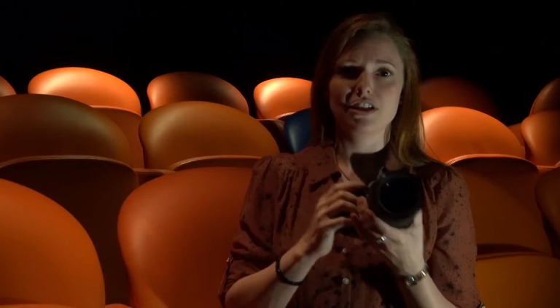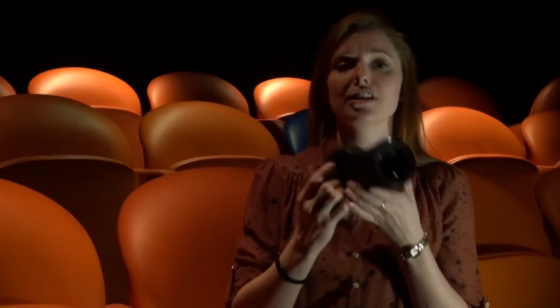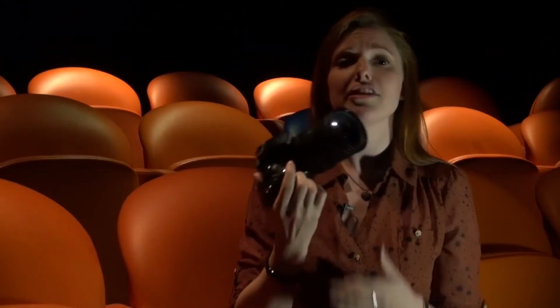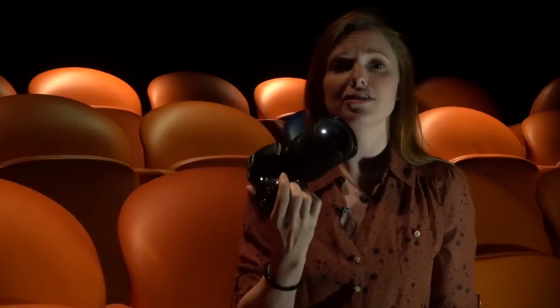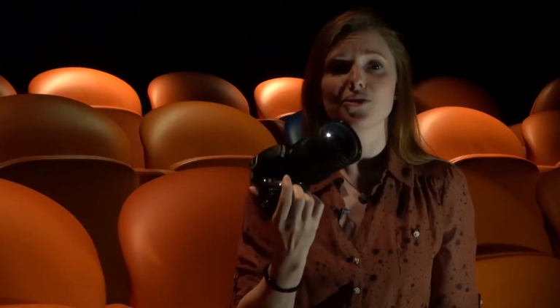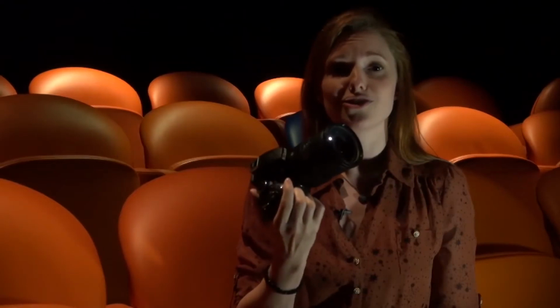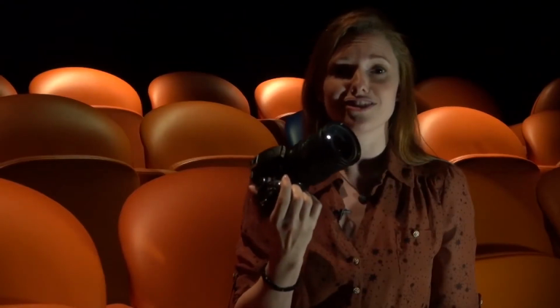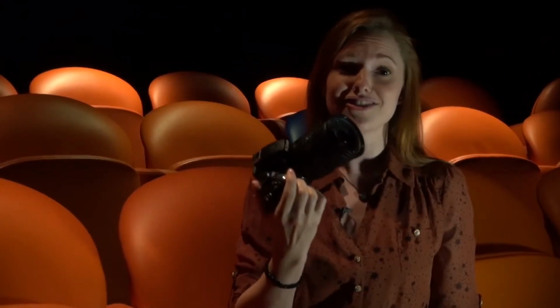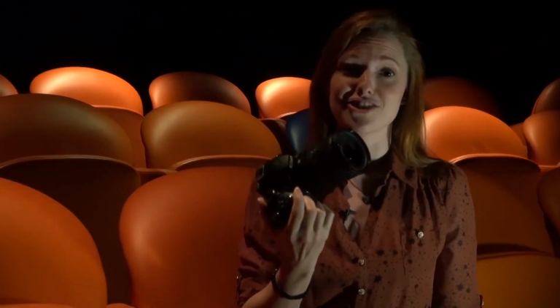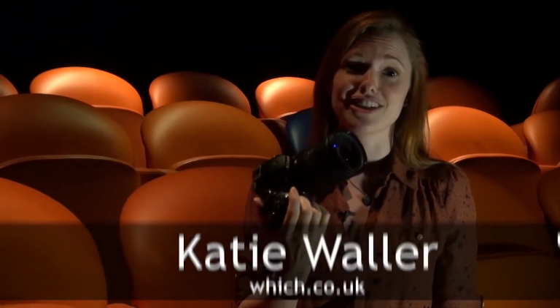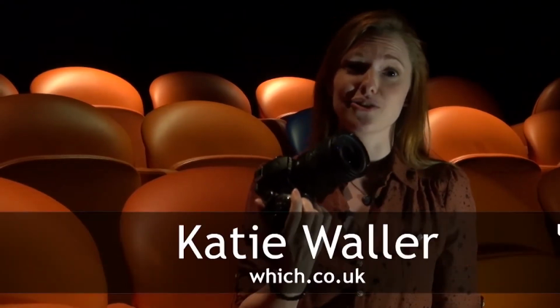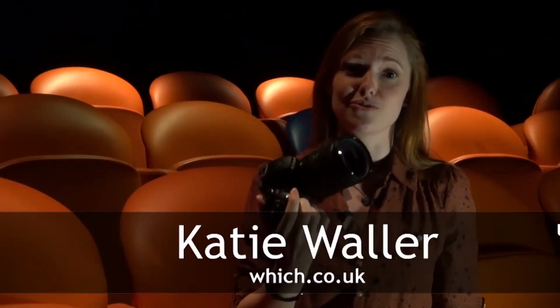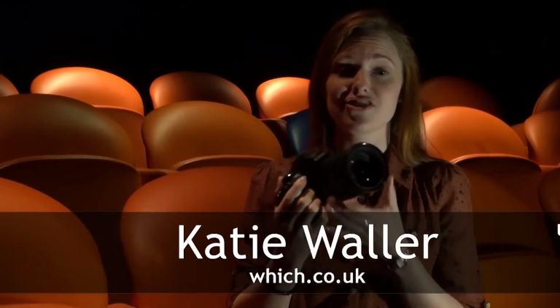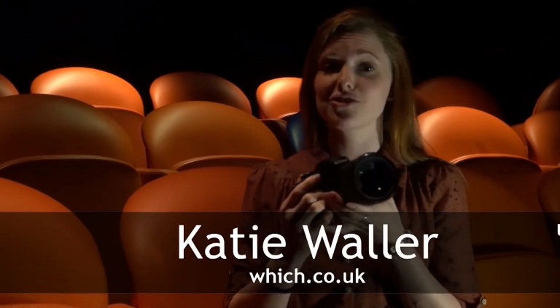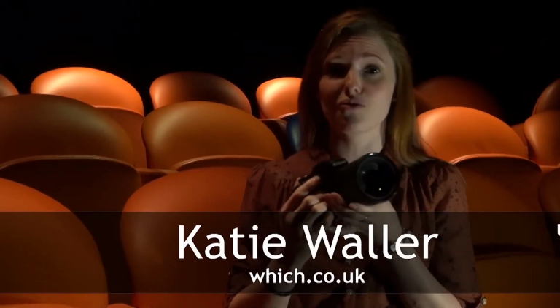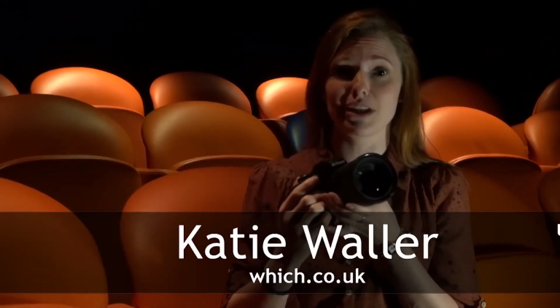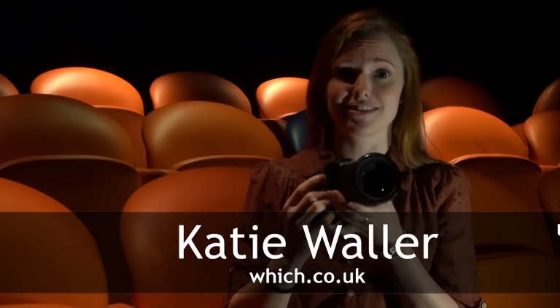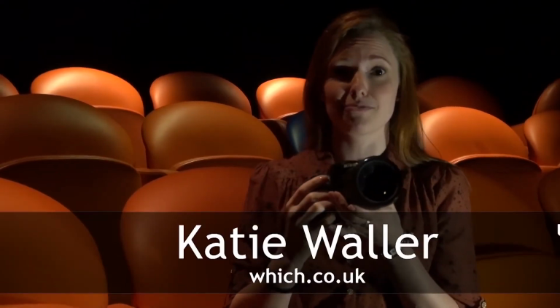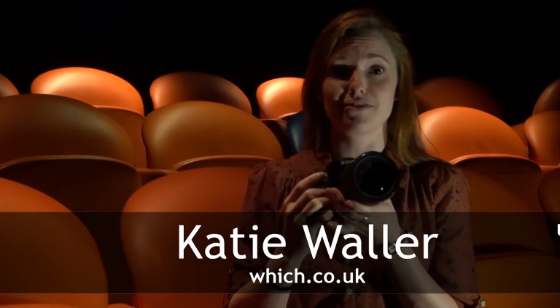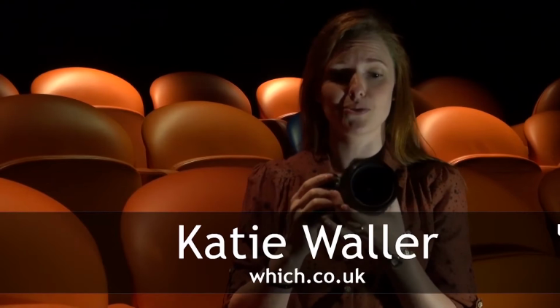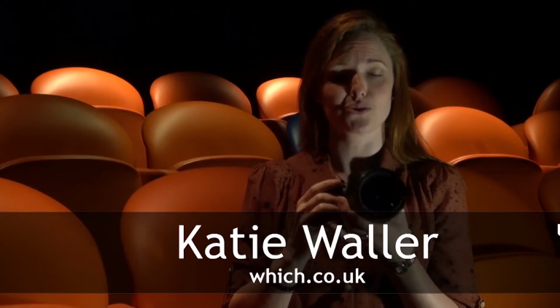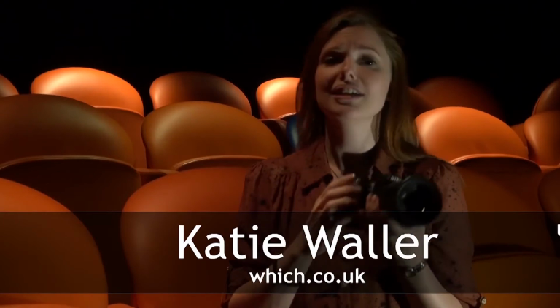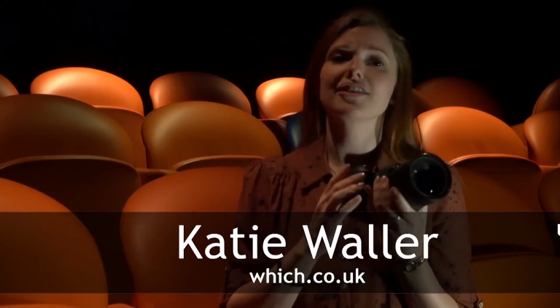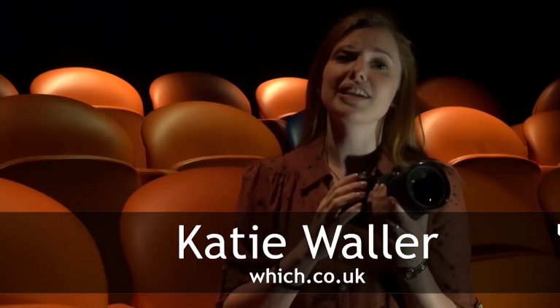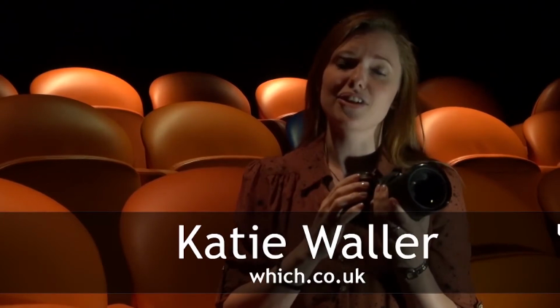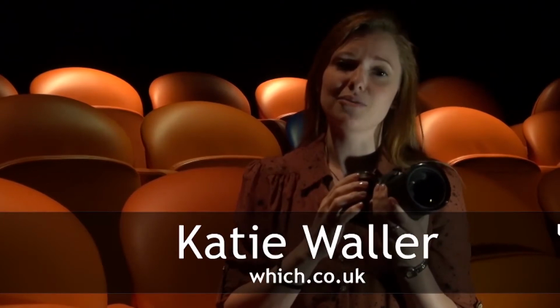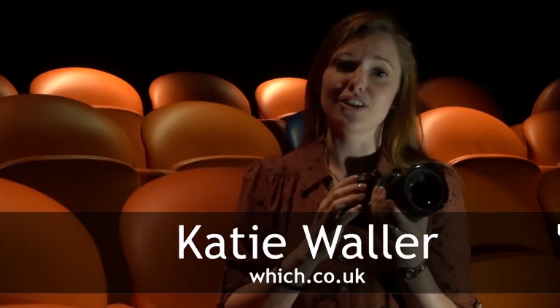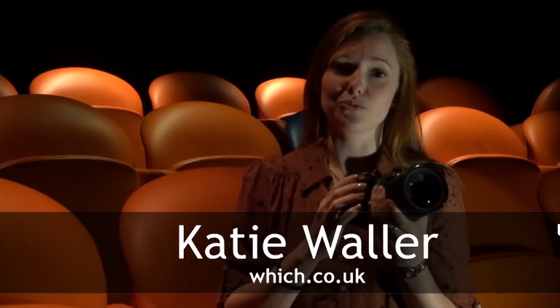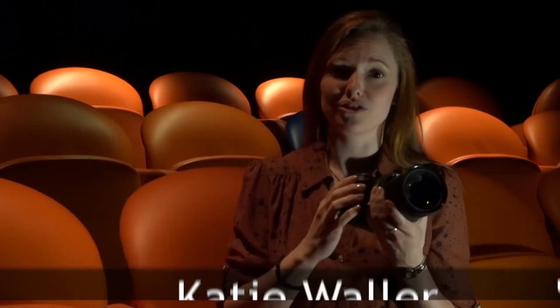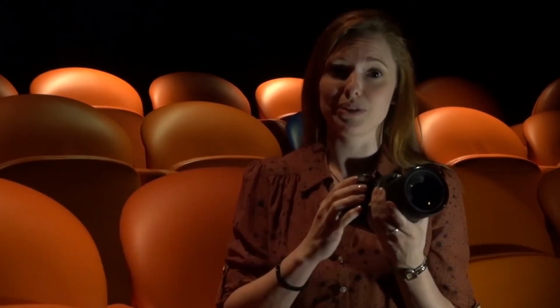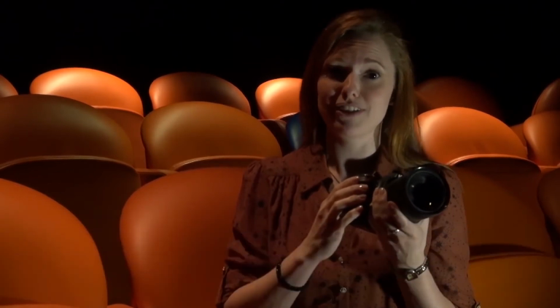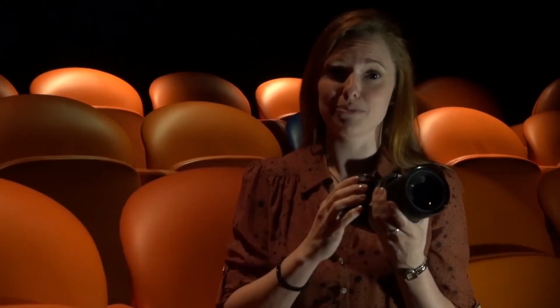The D3200 is an addition to Nikon's range — it's not replacing the previous model, so the D3100 will still be available.